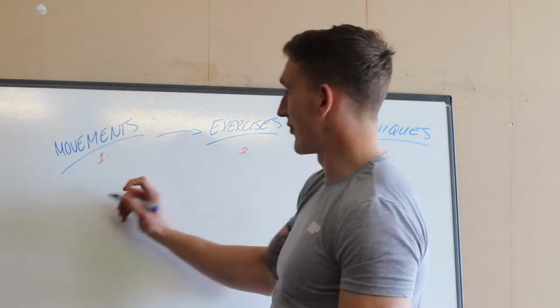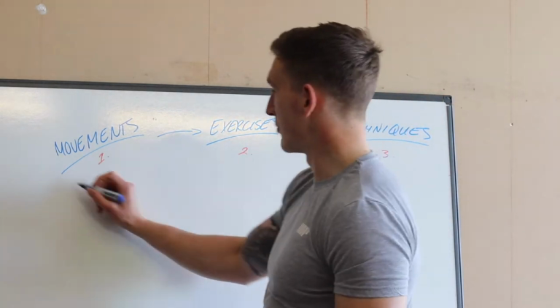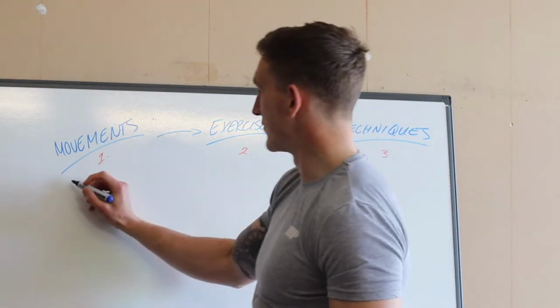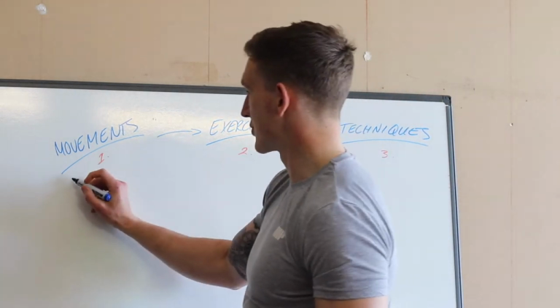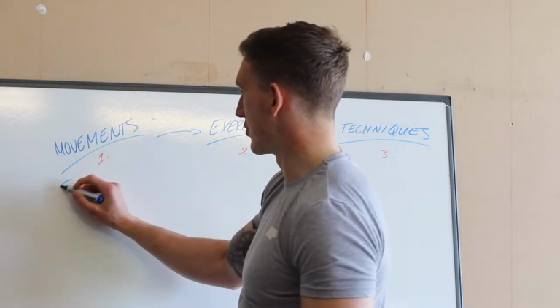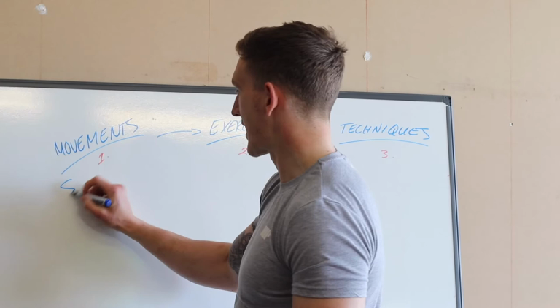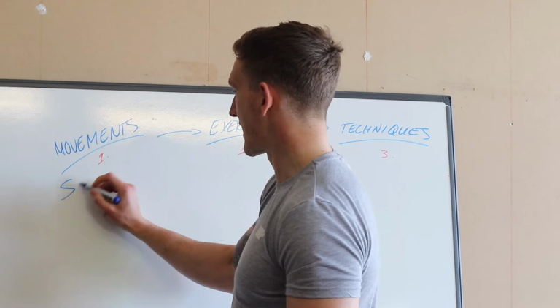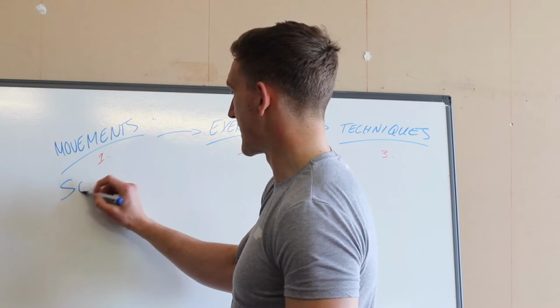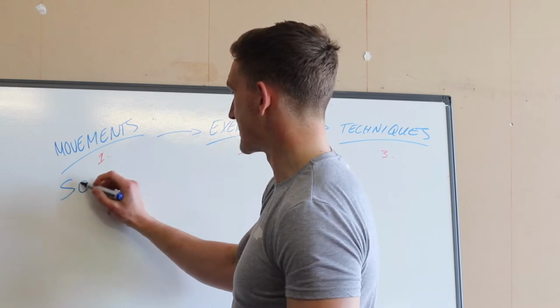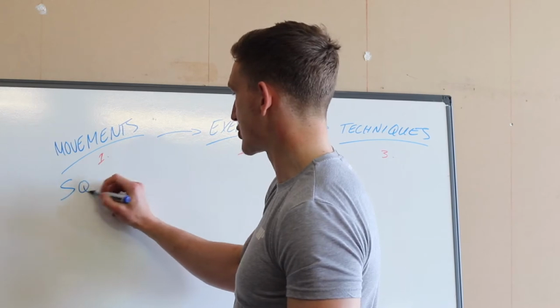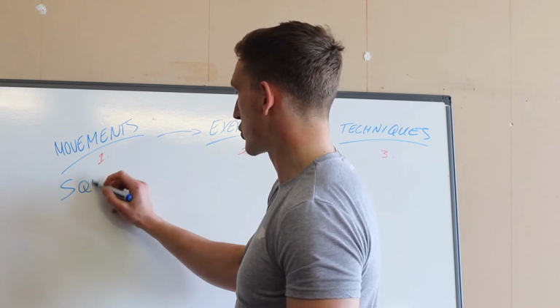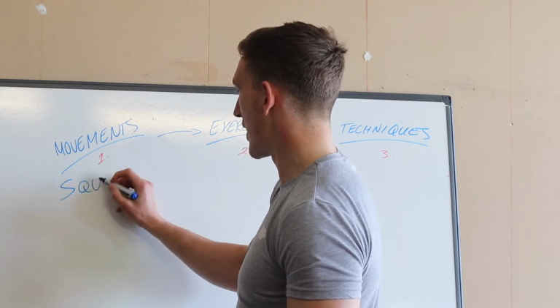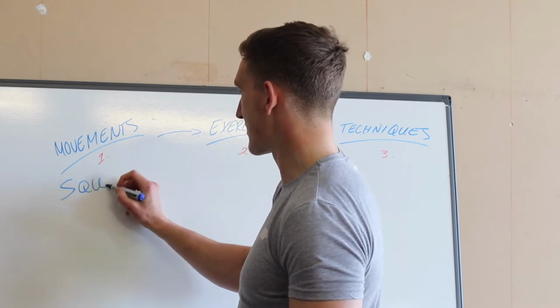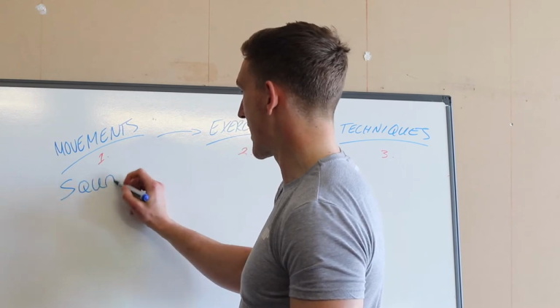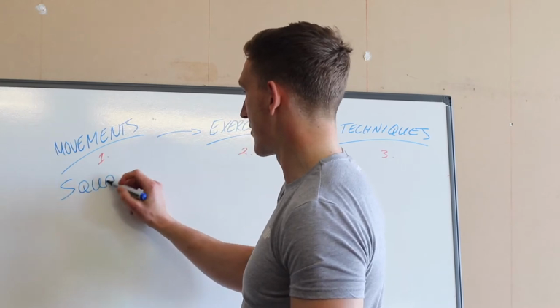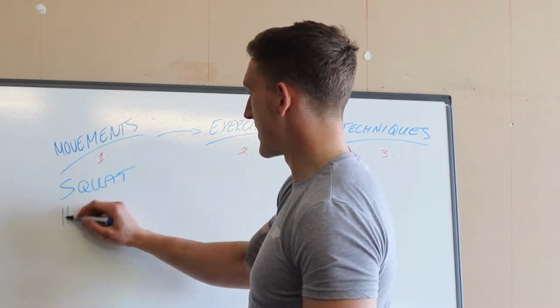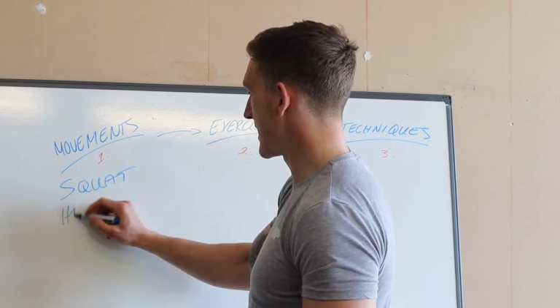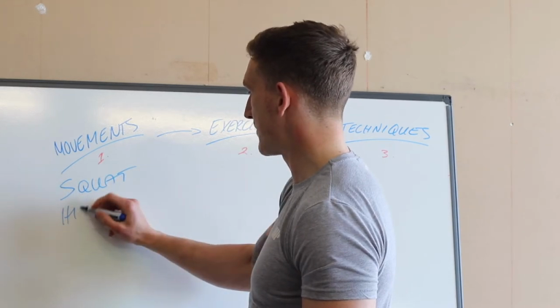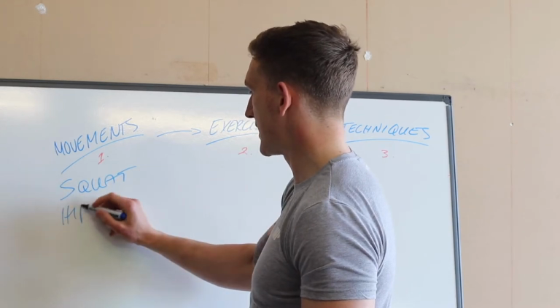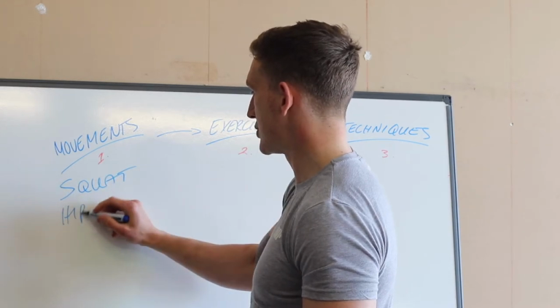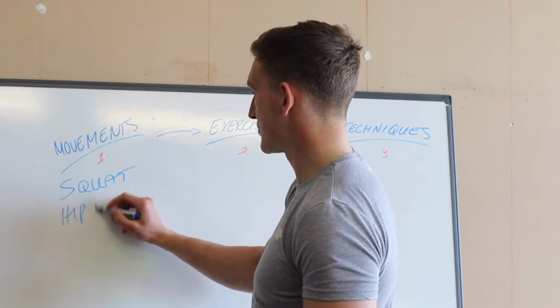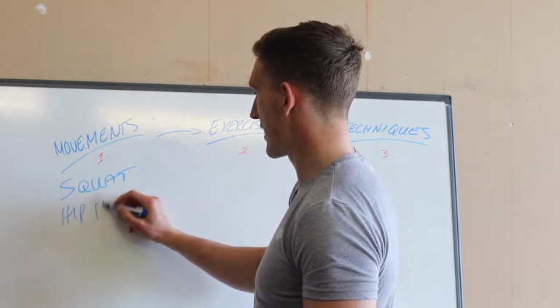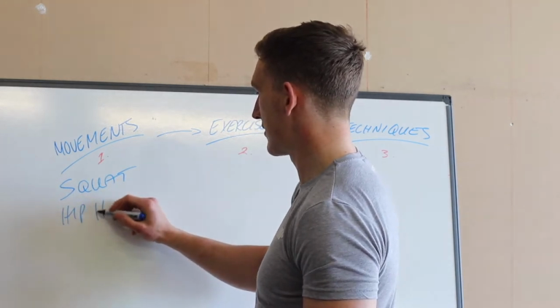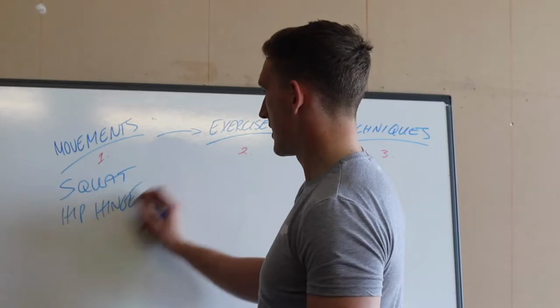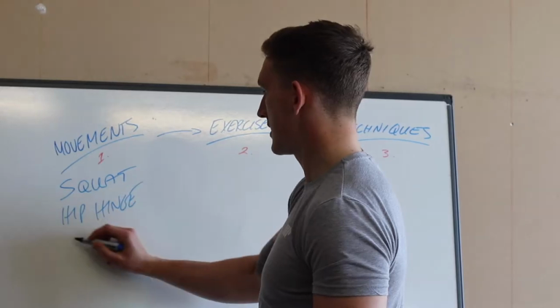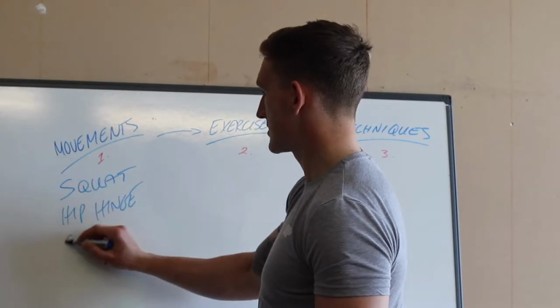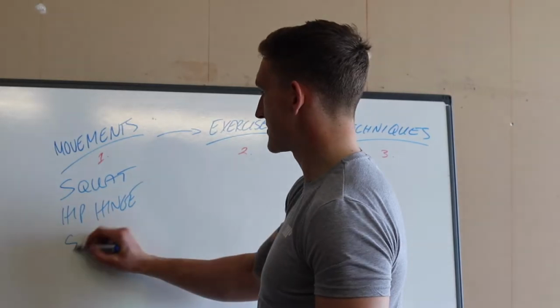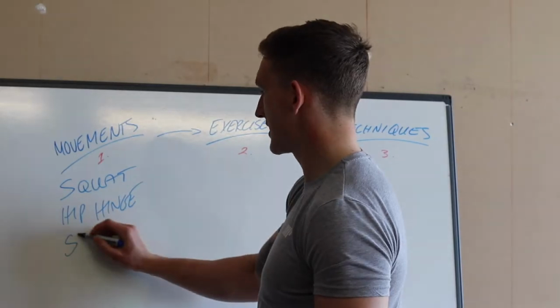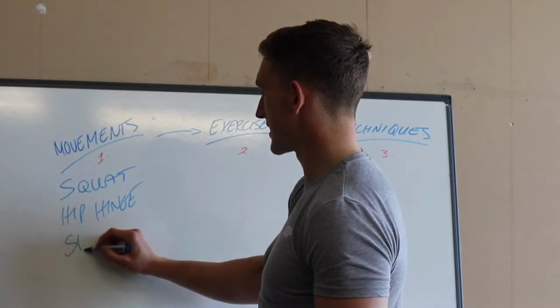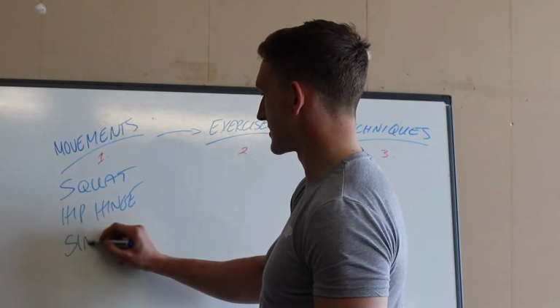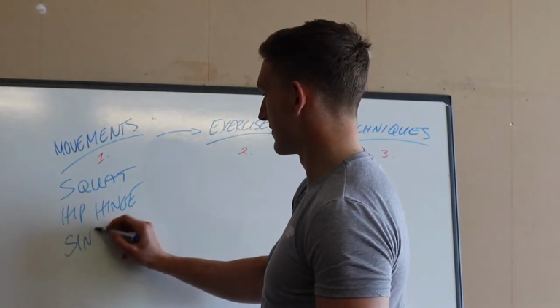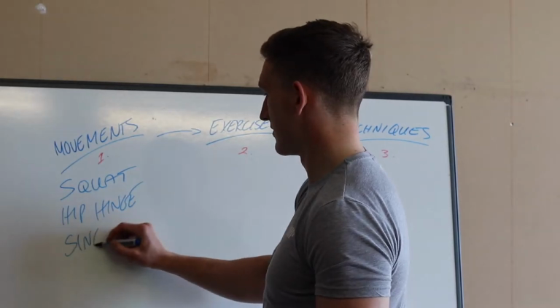So the movements we're going to look at are a squatting pattern, a hip hinge pattern, and some single leg work we've got for them.